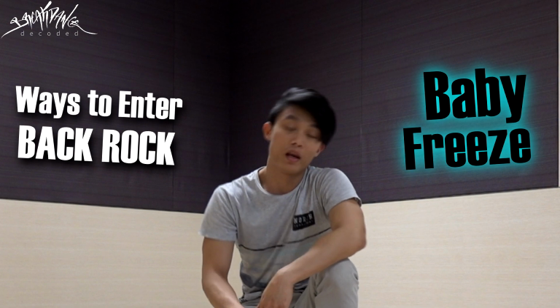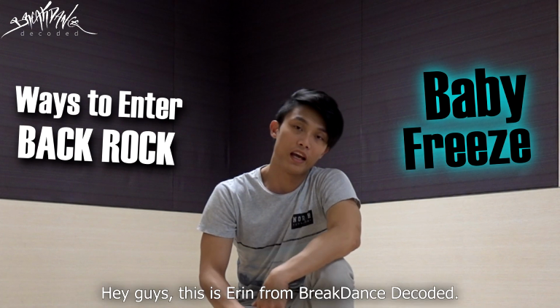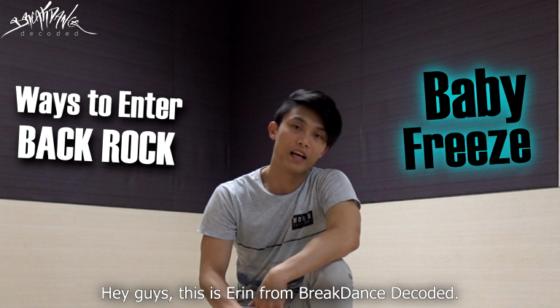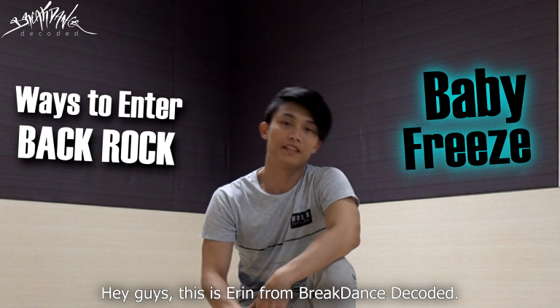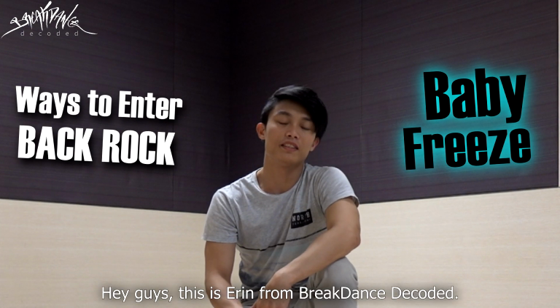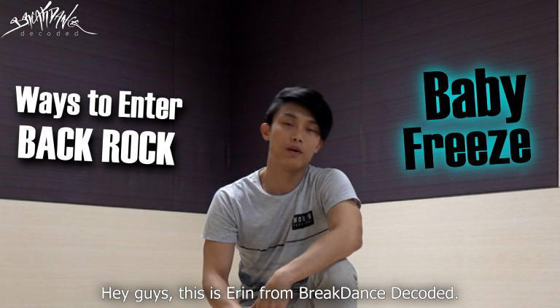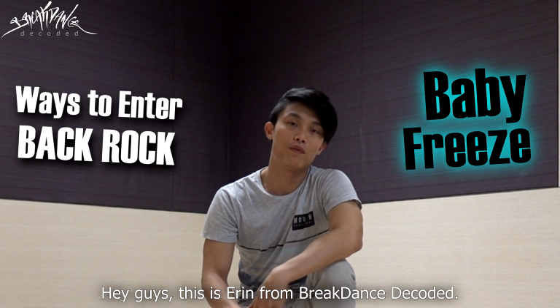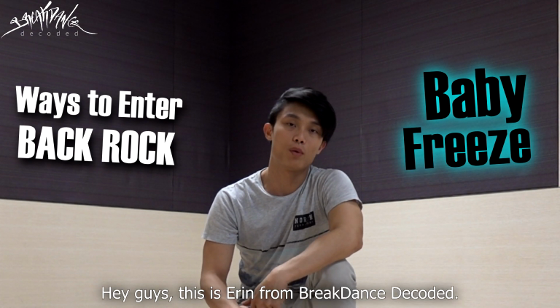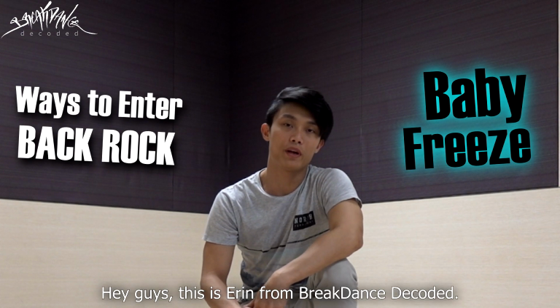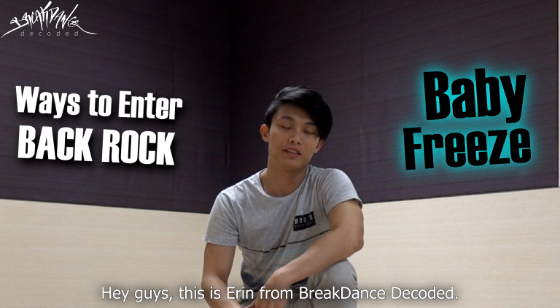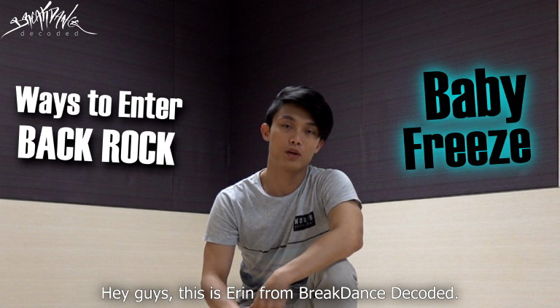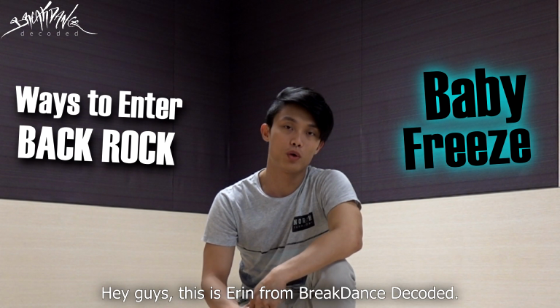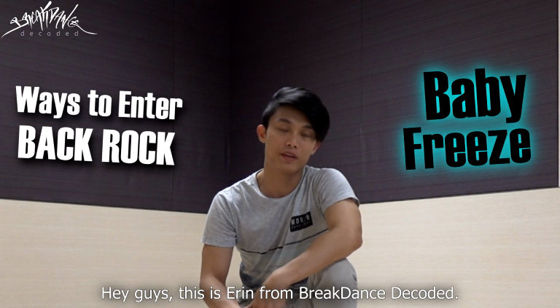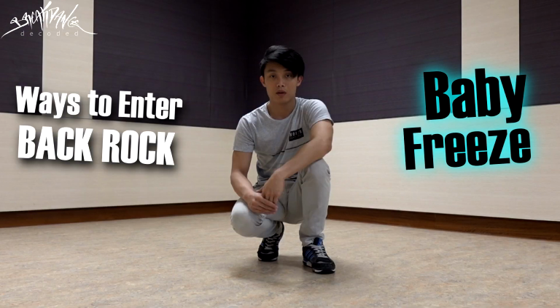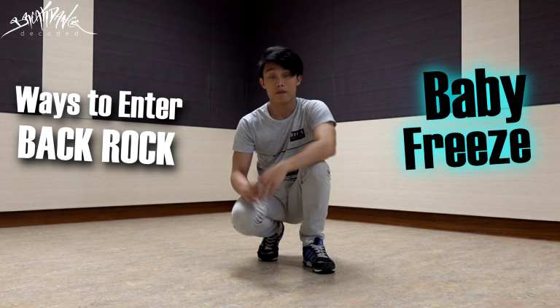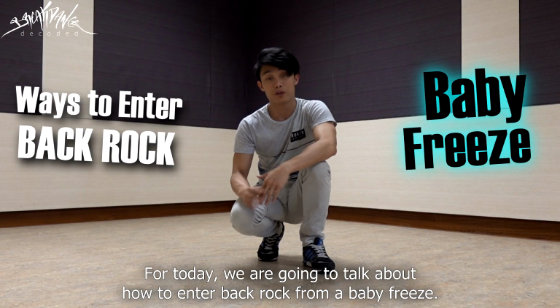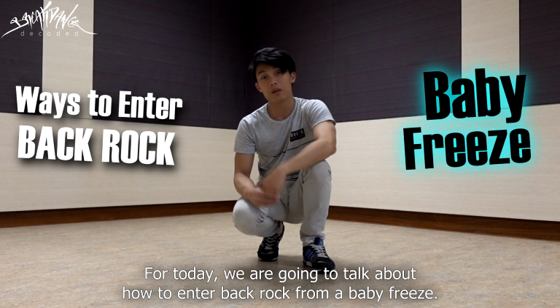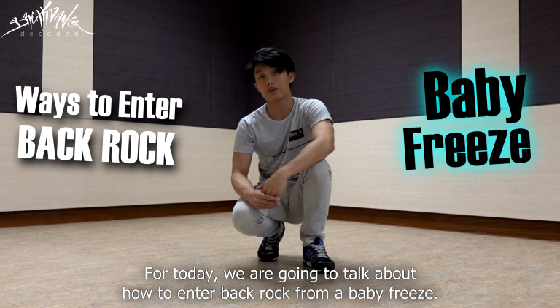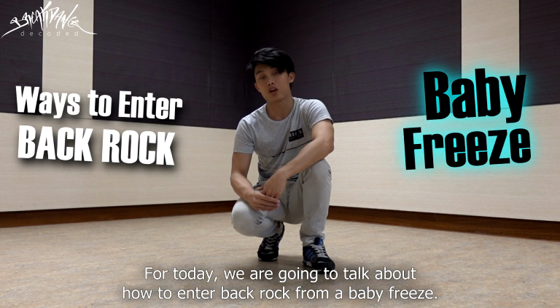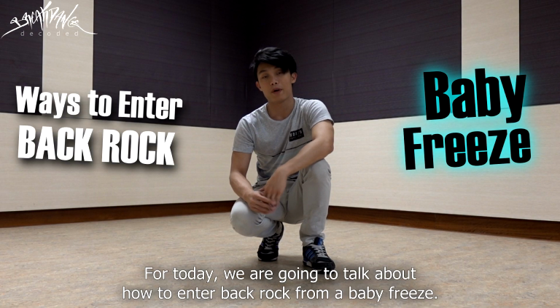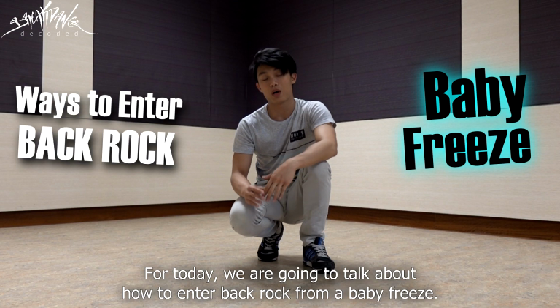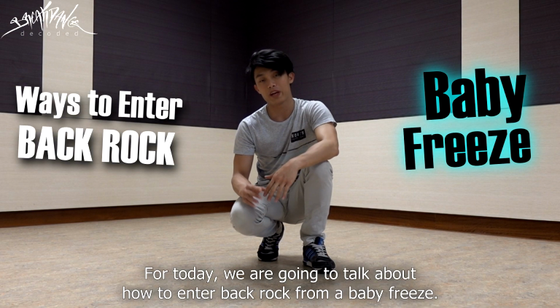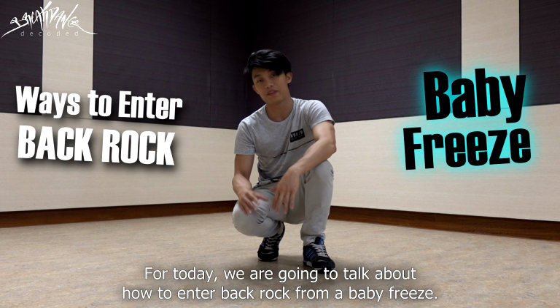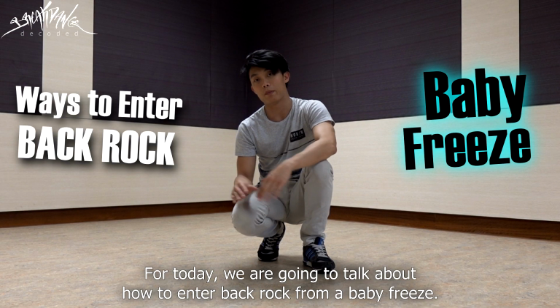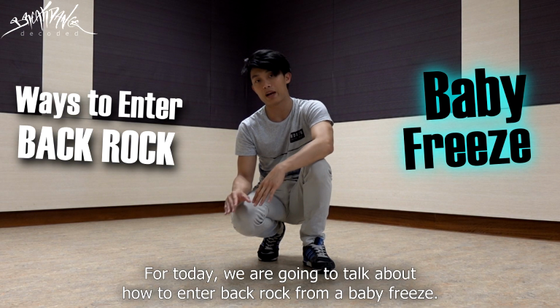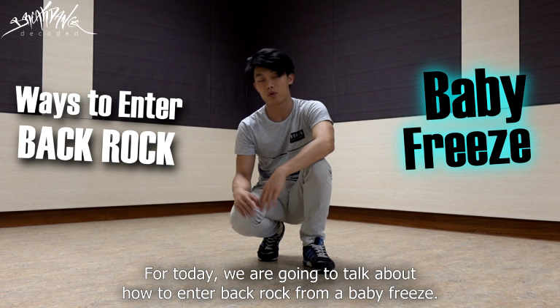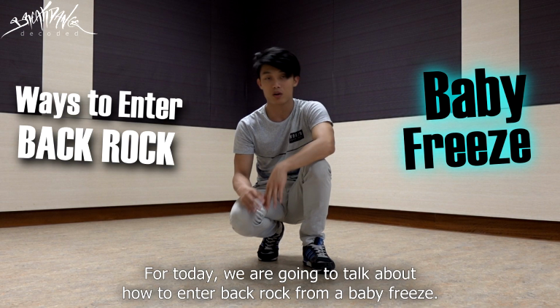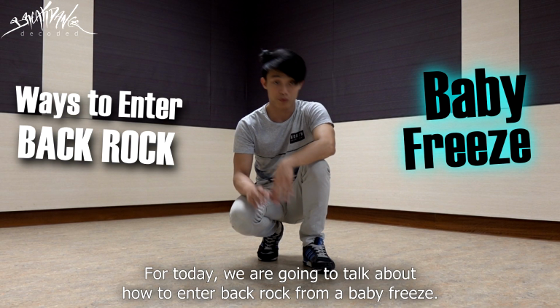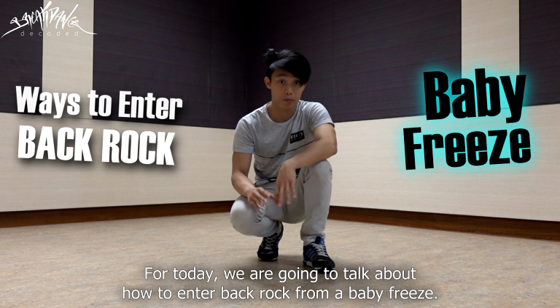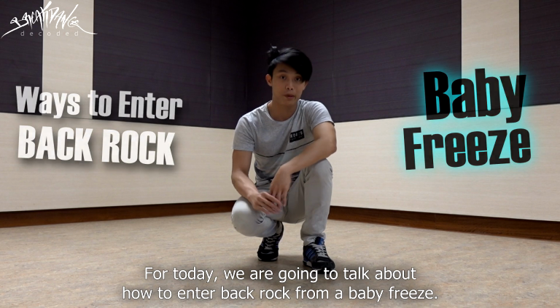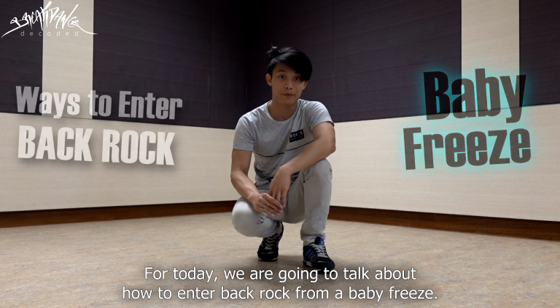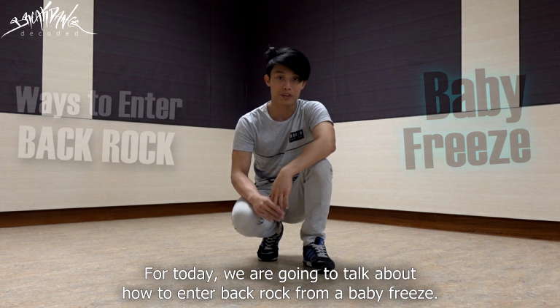Hey guys, this is Aaron from Breakdance Decoded. For today, we're going to talk about how to enter a back rock from a baby freeze.